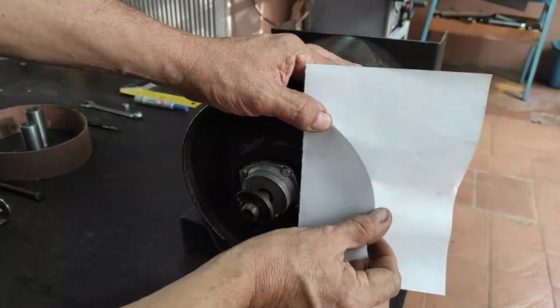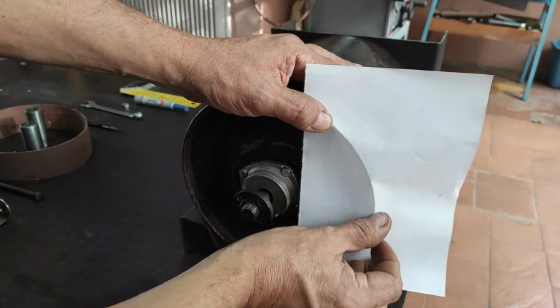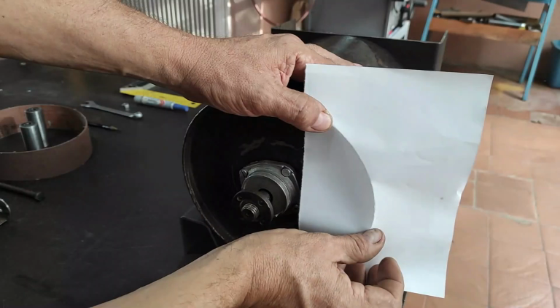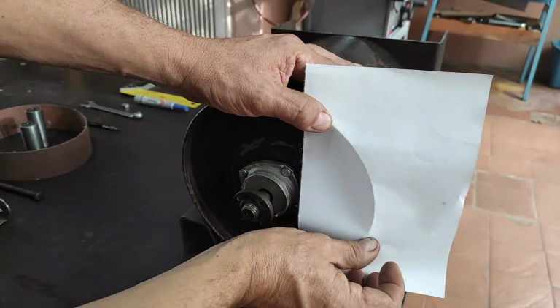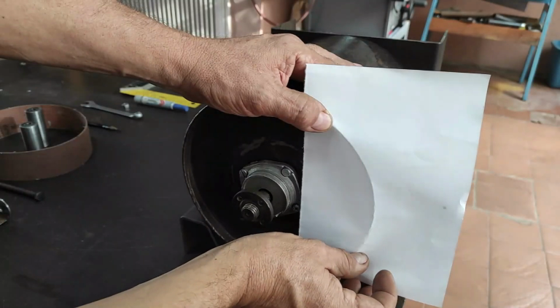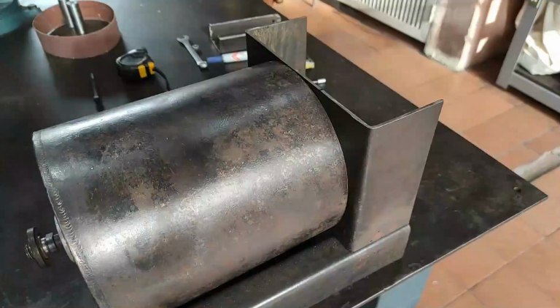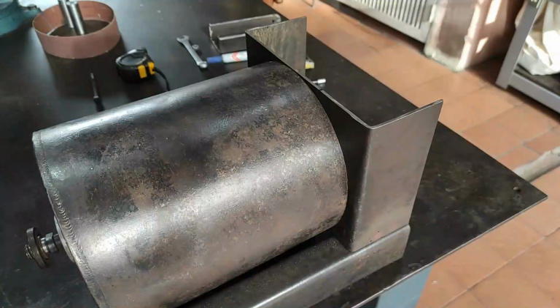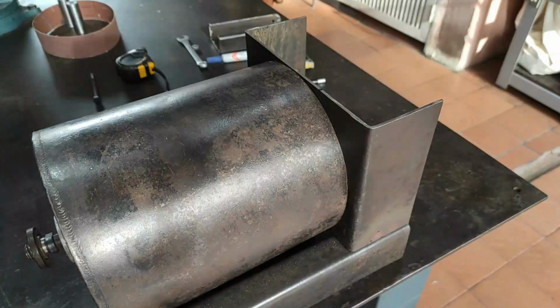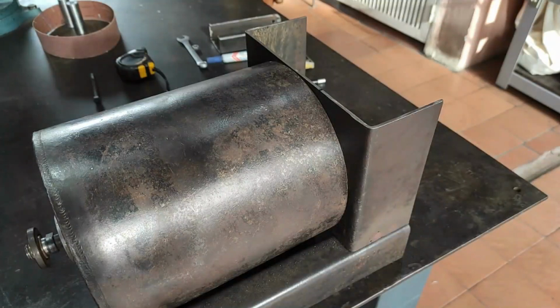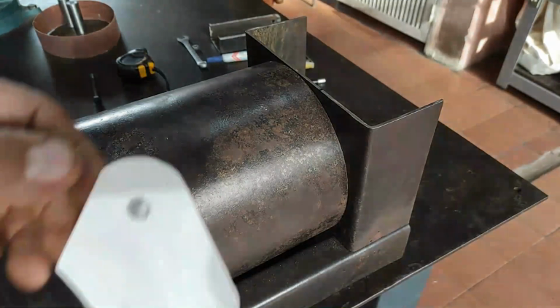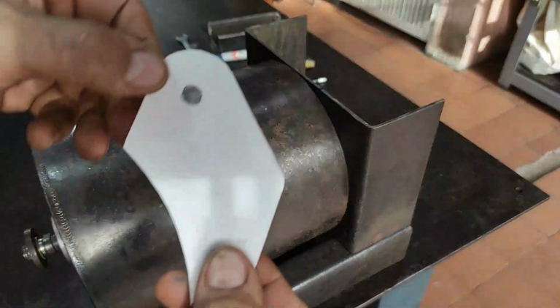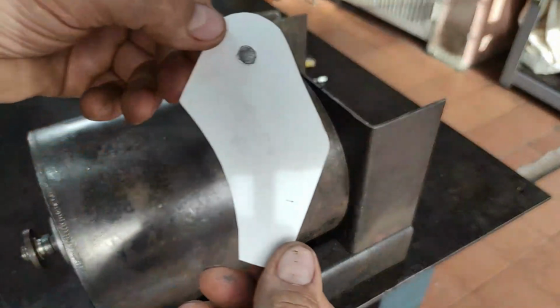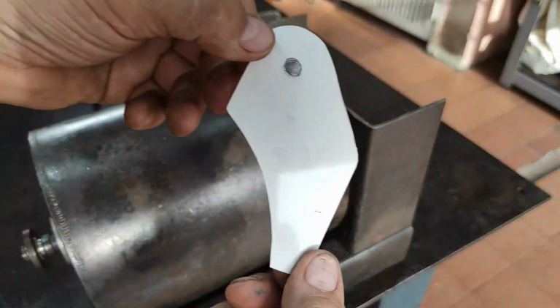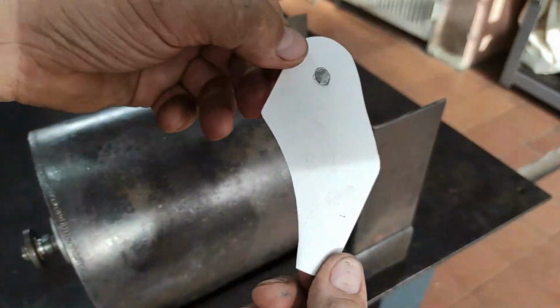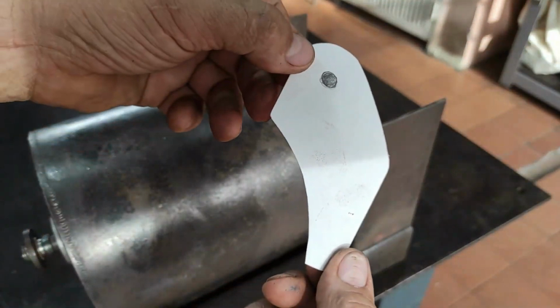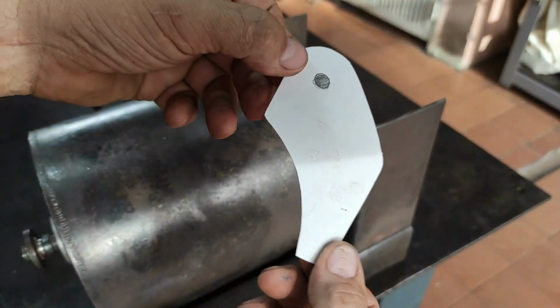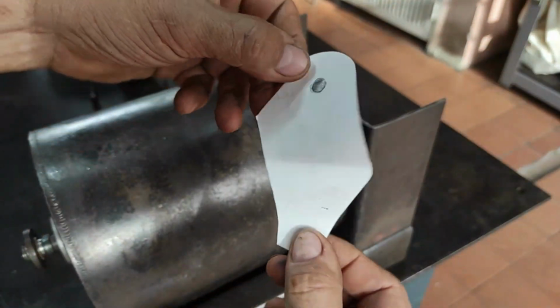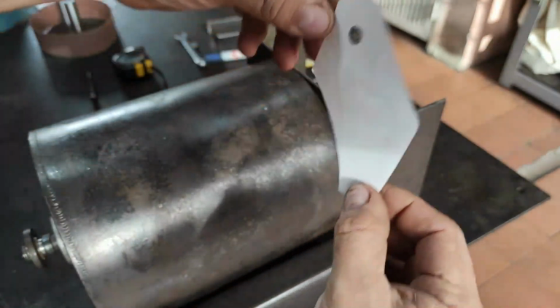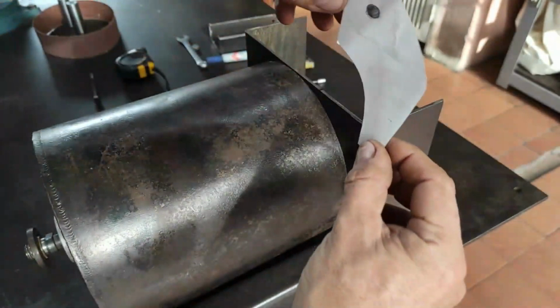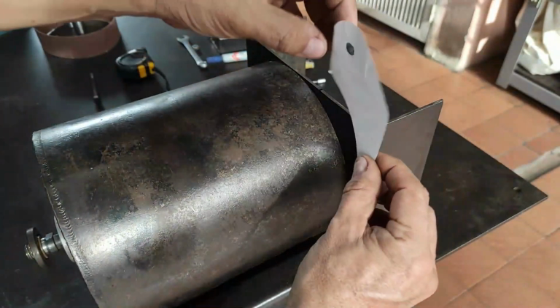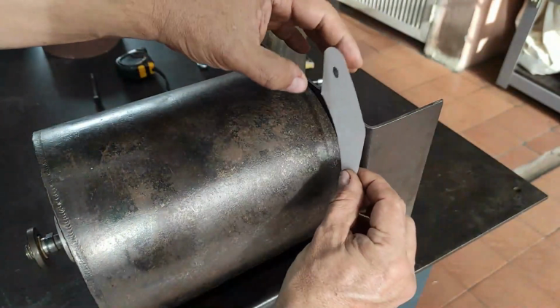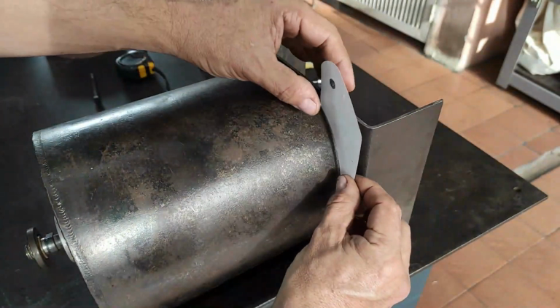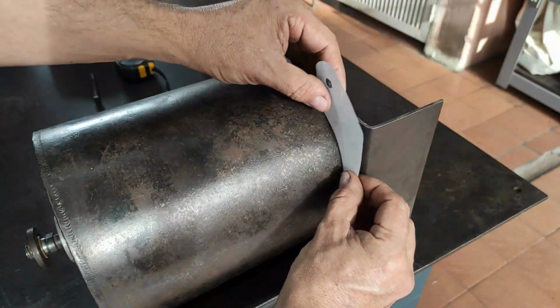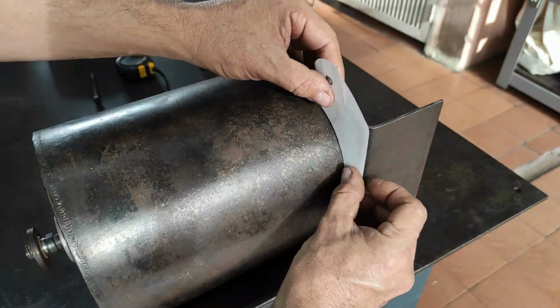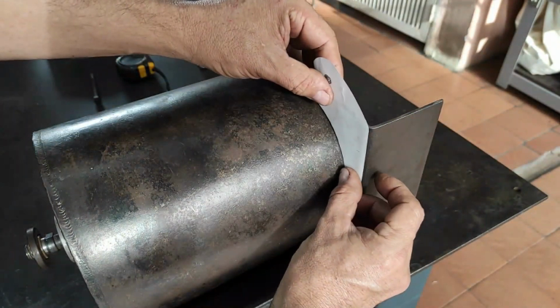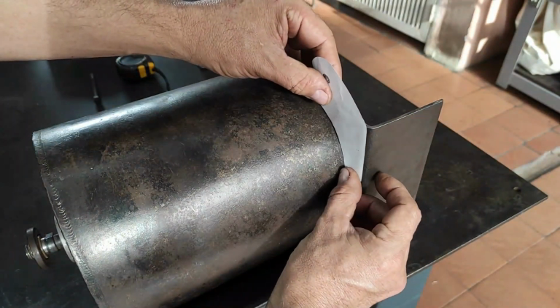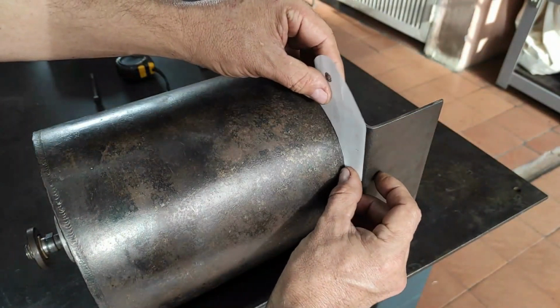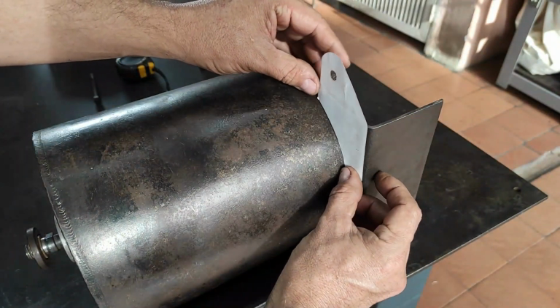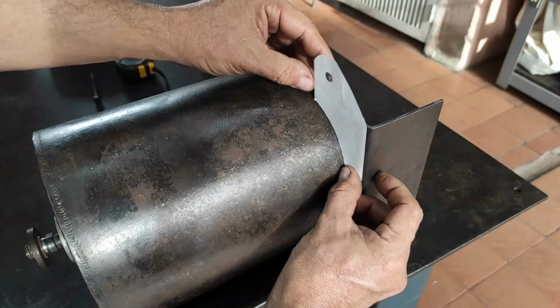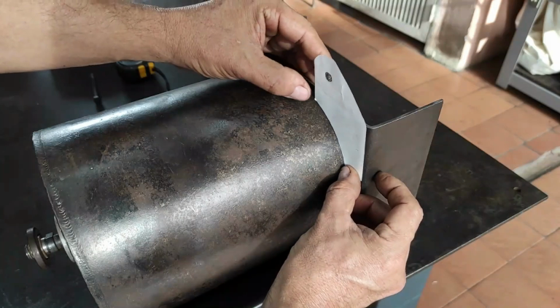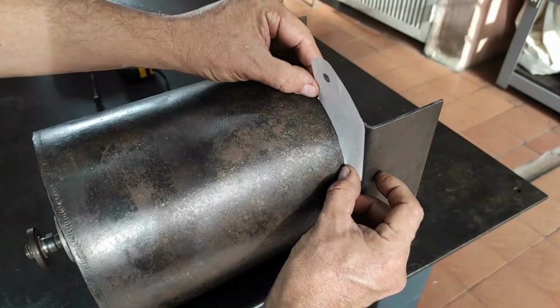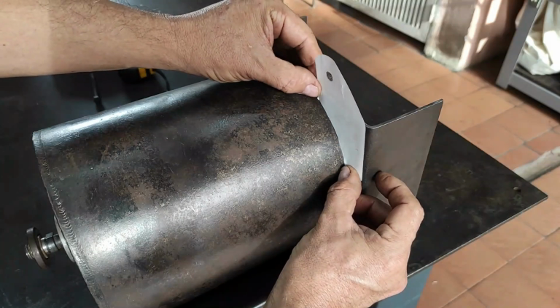With a piece of paper I make the mold and then I transfer it to the metal and continue with the pieces.